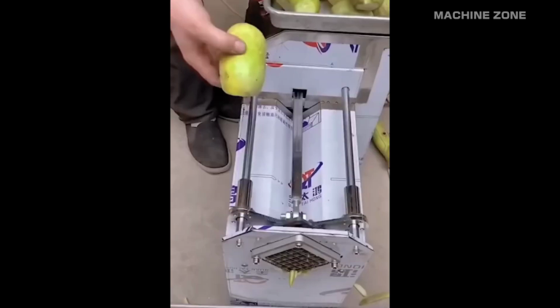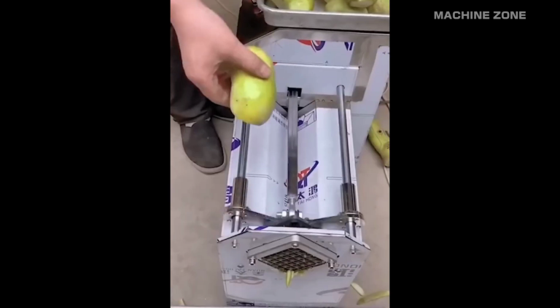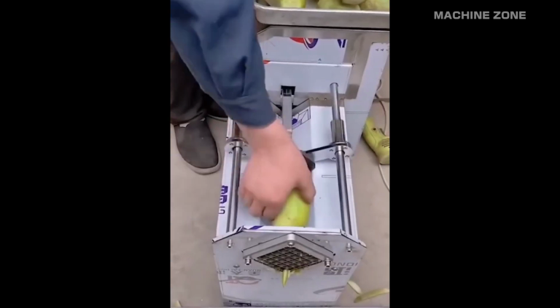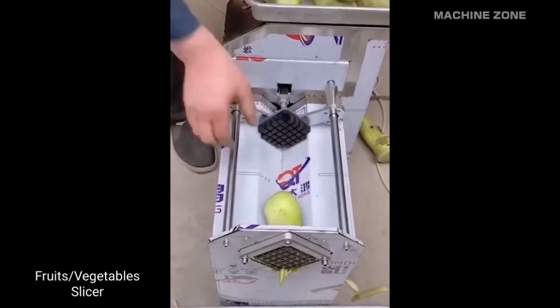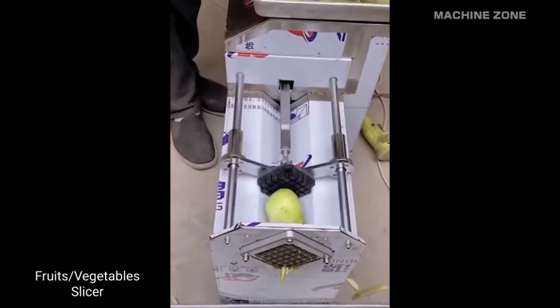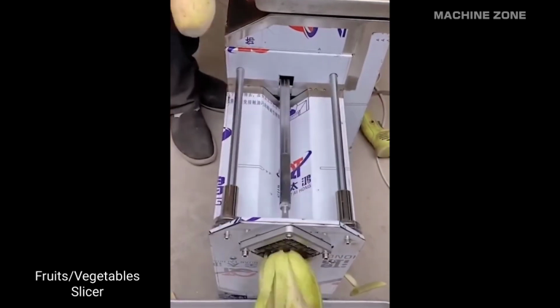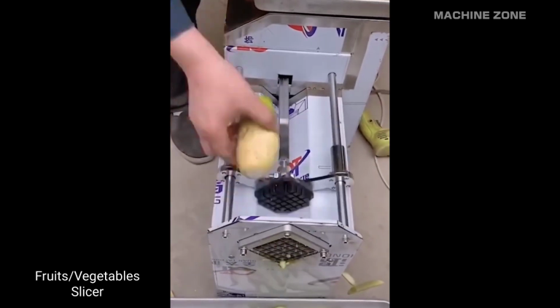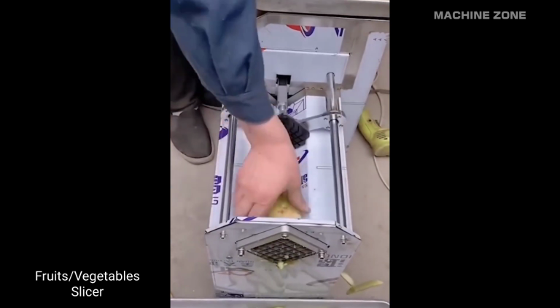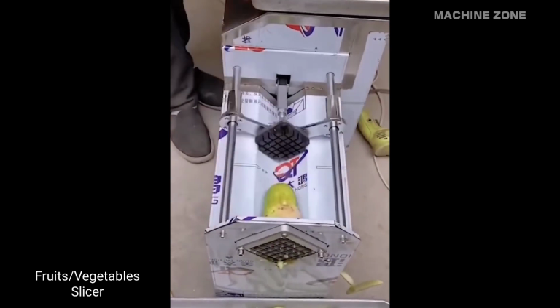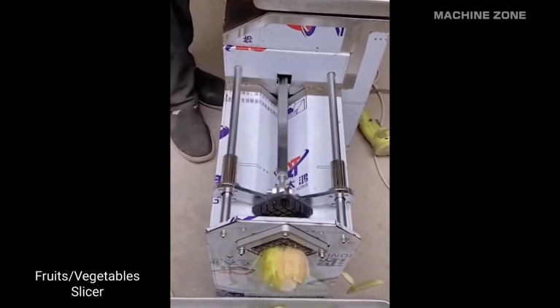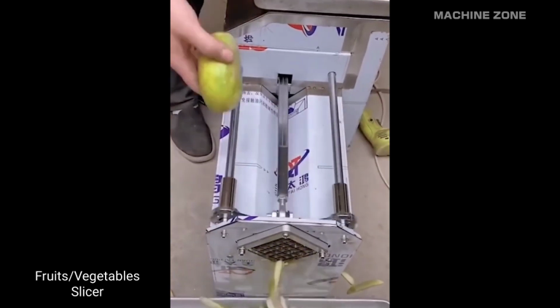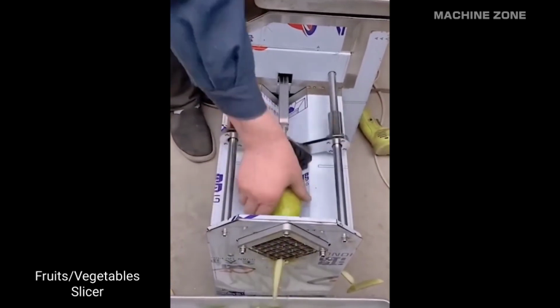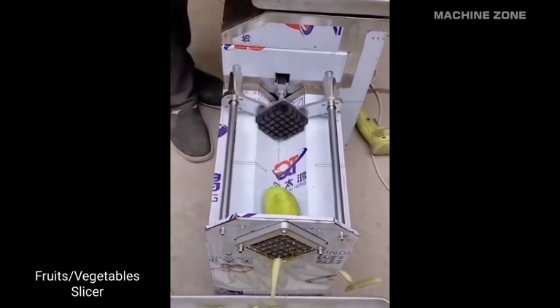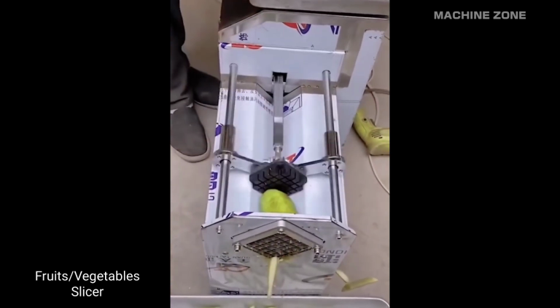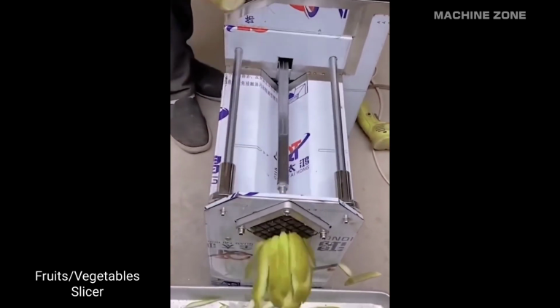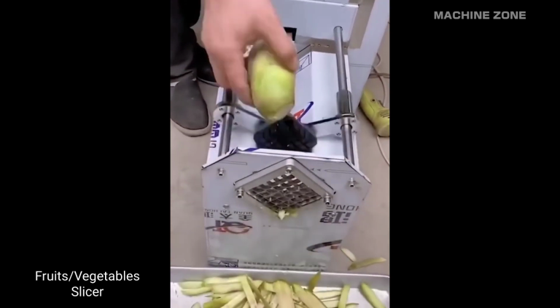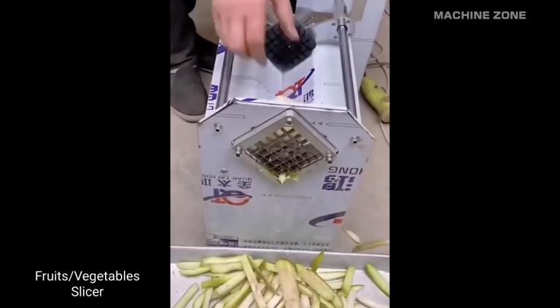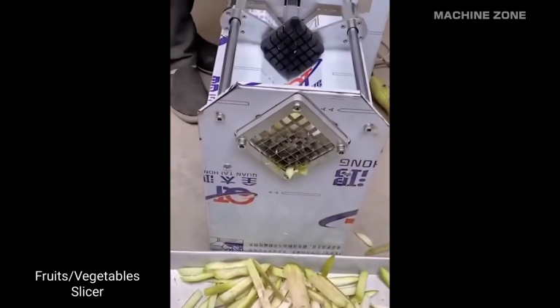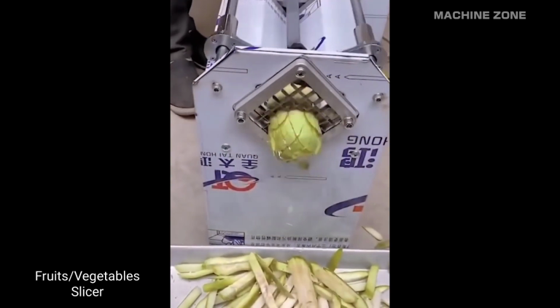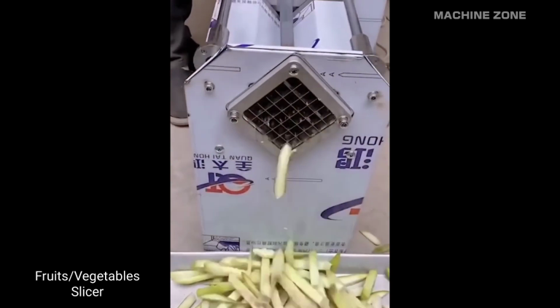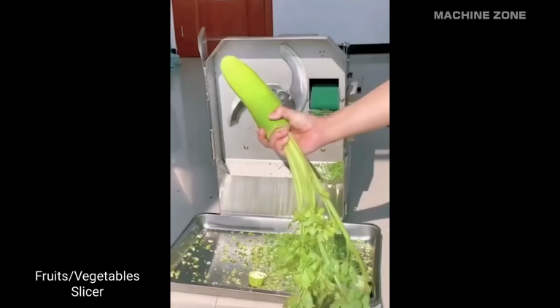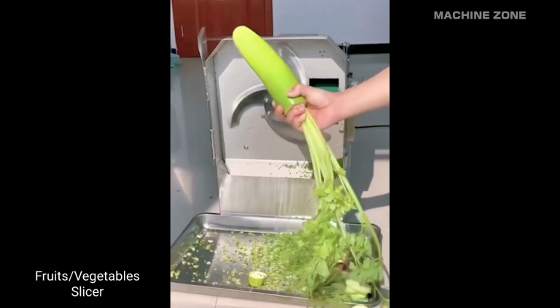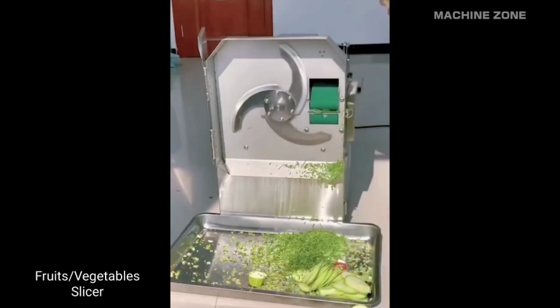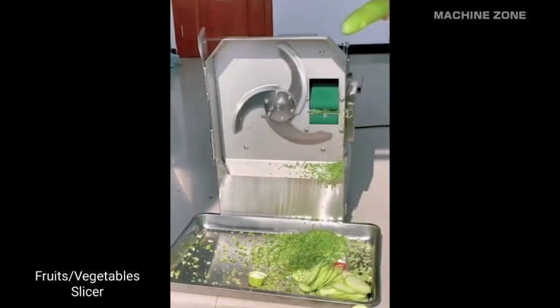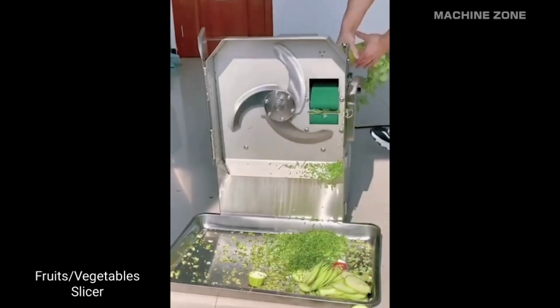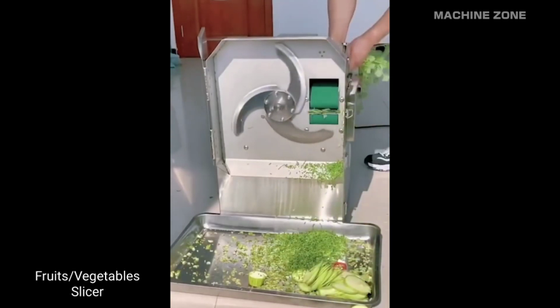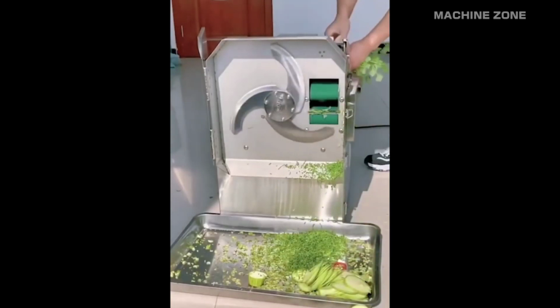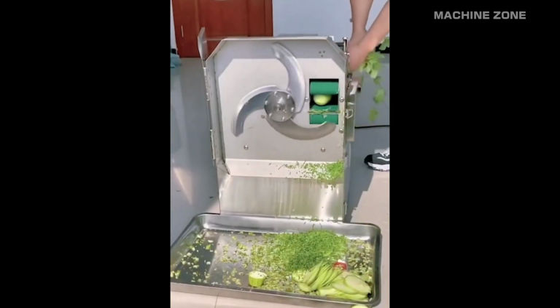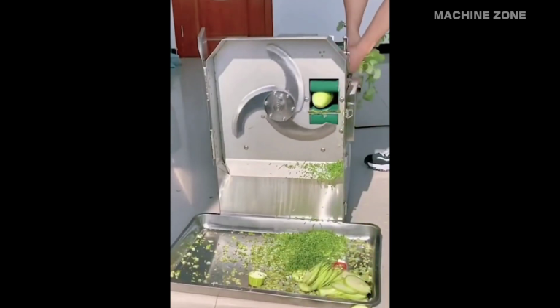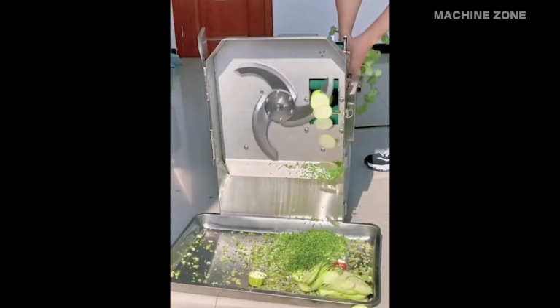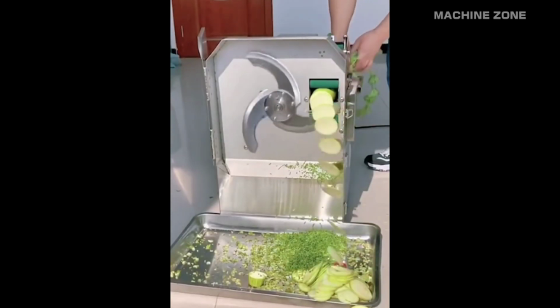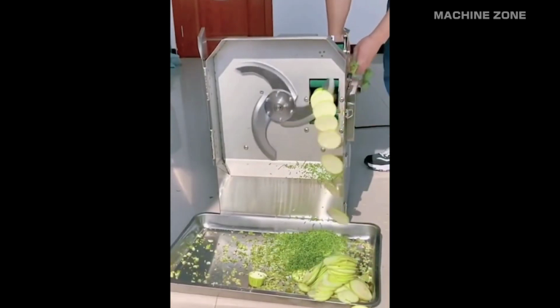The humble fruit and vegetable slicer: a kitchen hero that can save you time and effort in the culinary arena.